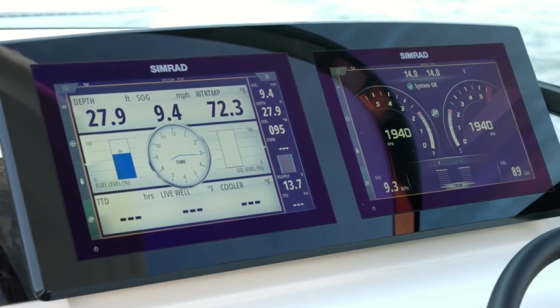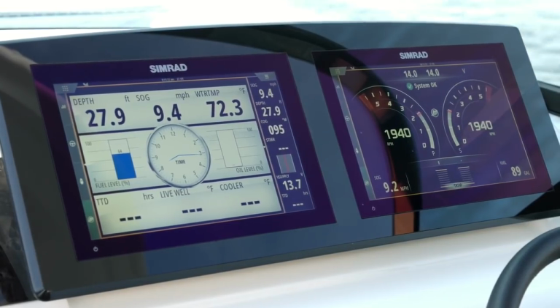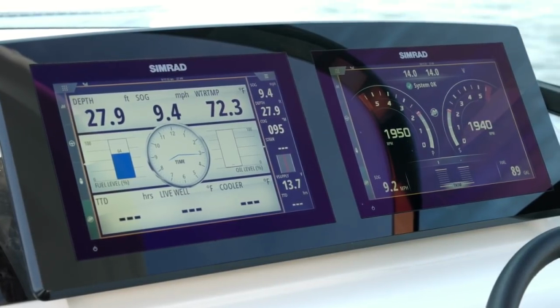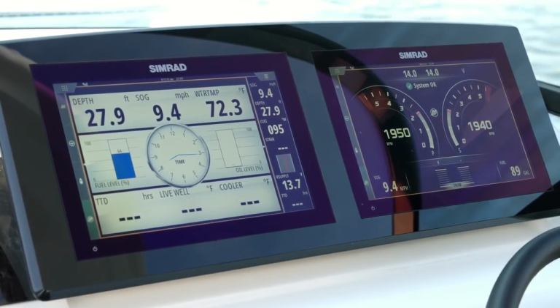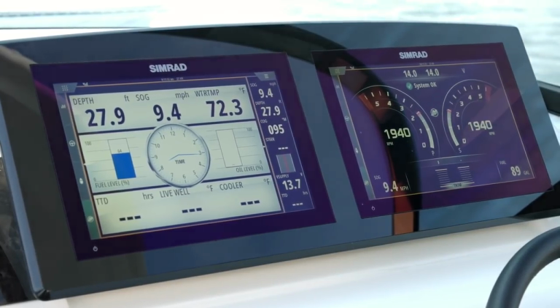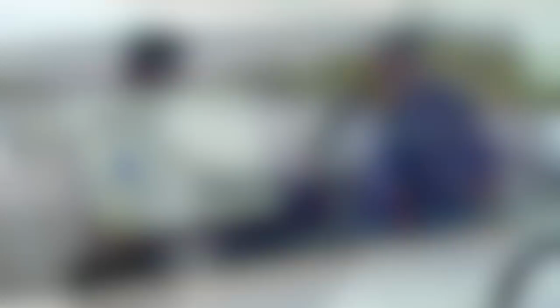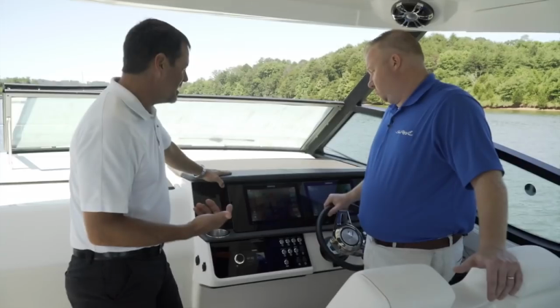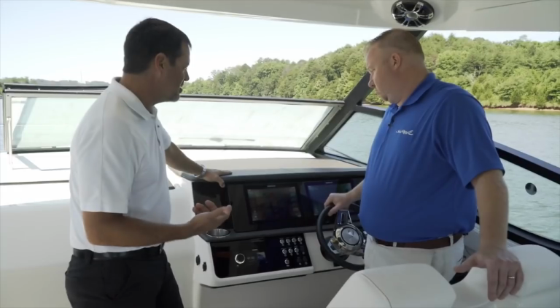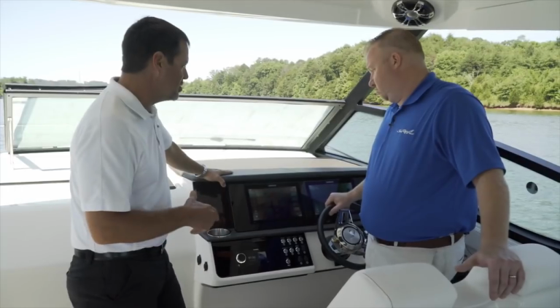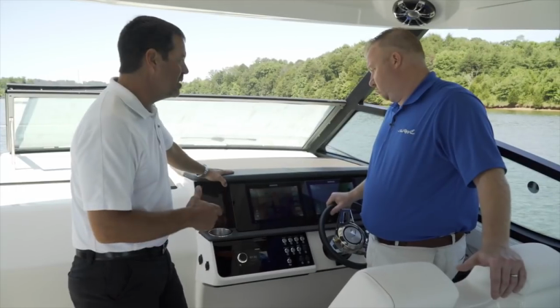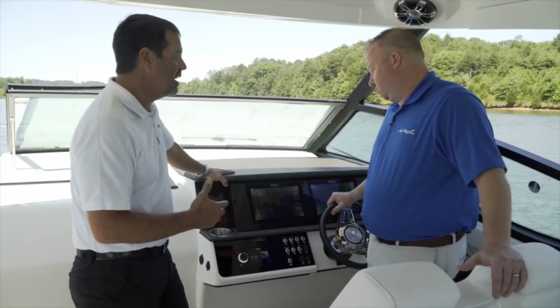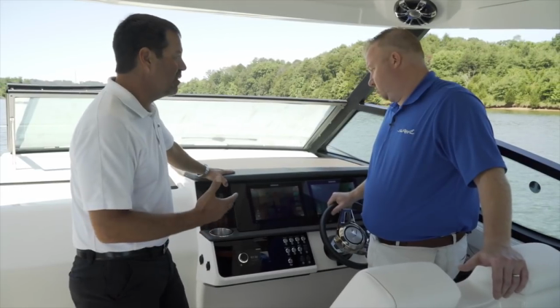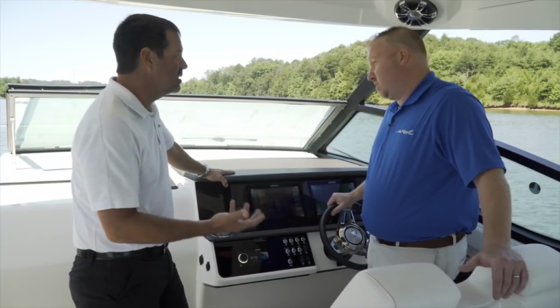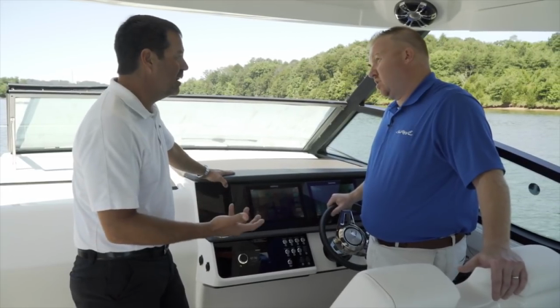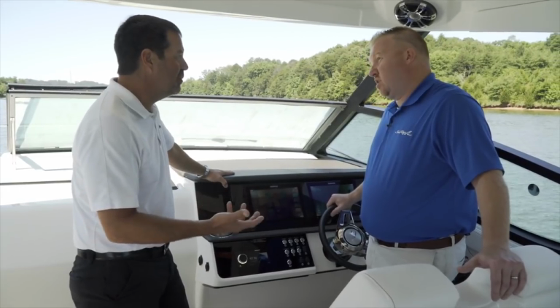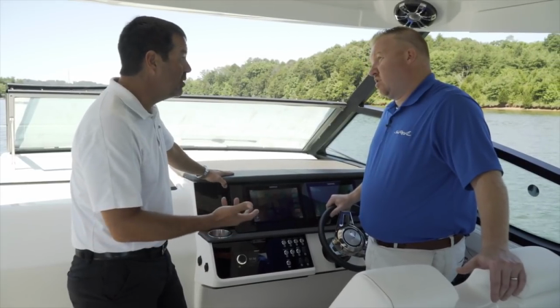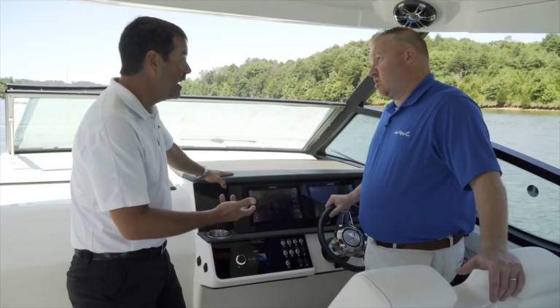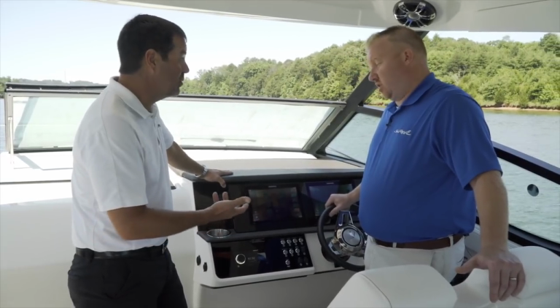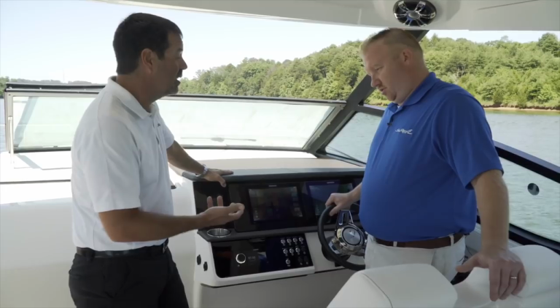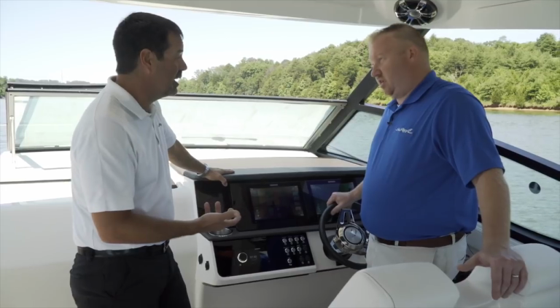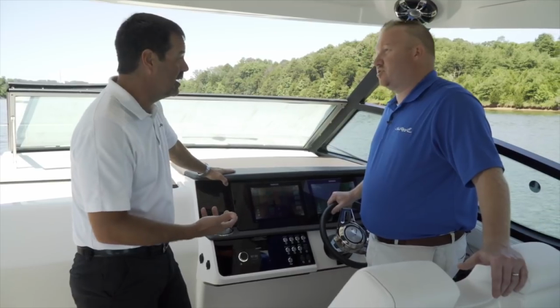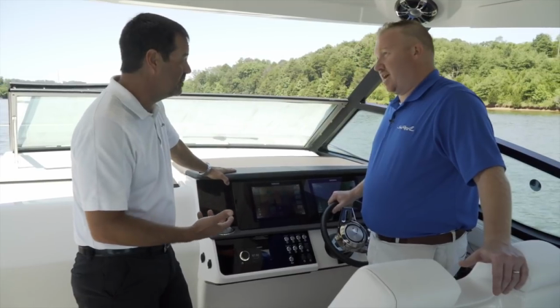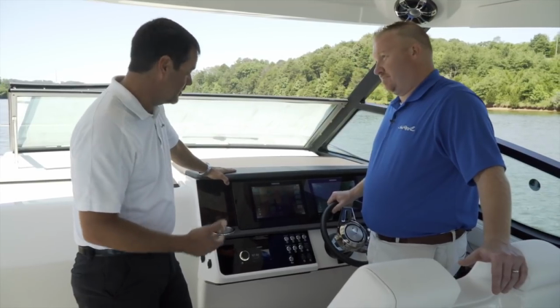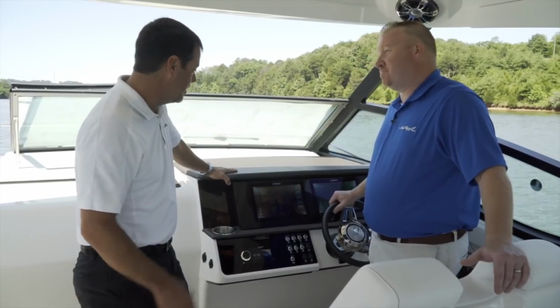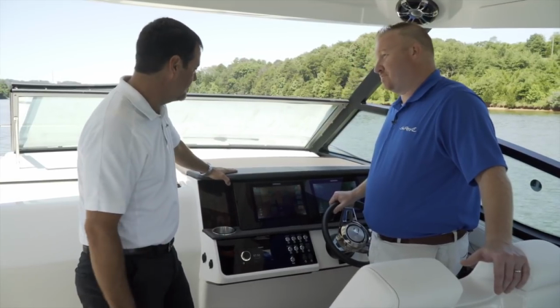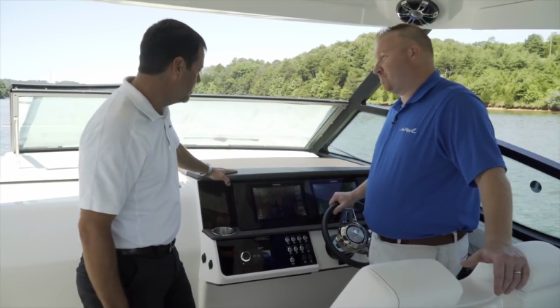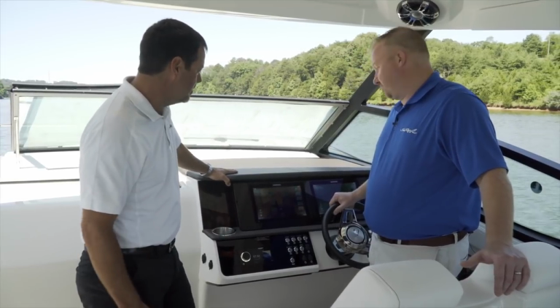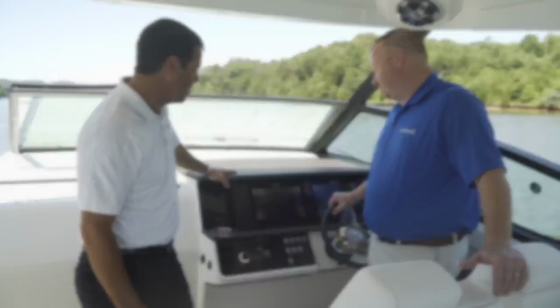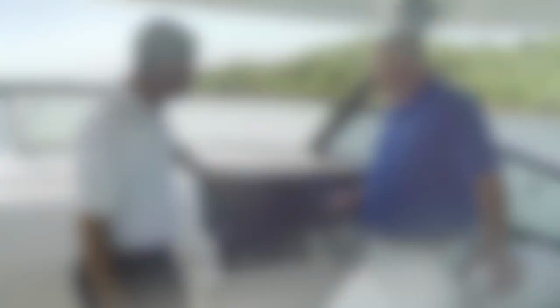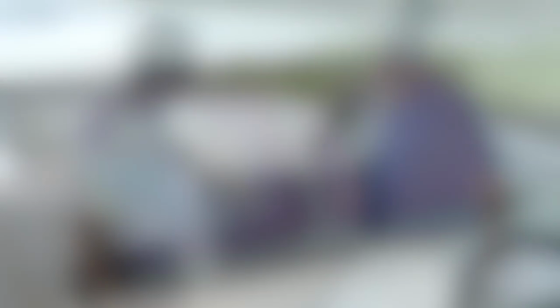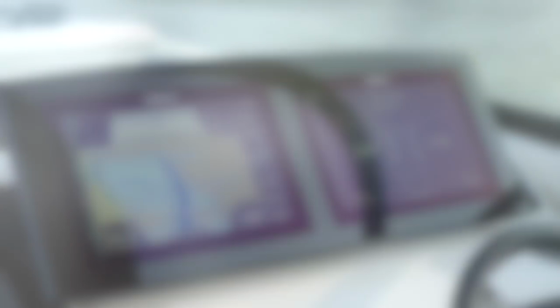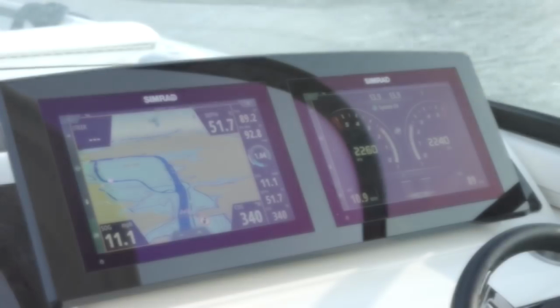And with that system you can actually stream the gauge data directly to your mobile device. Great, well thank you Joey.